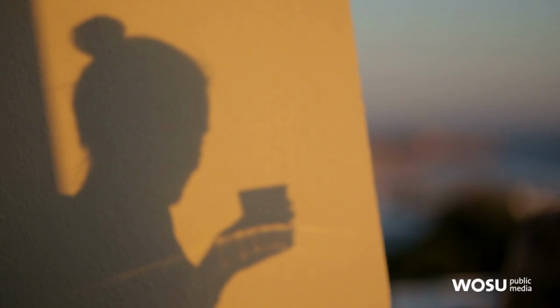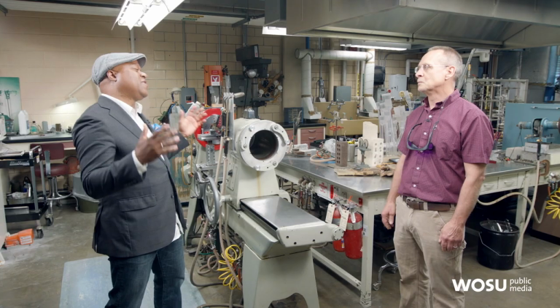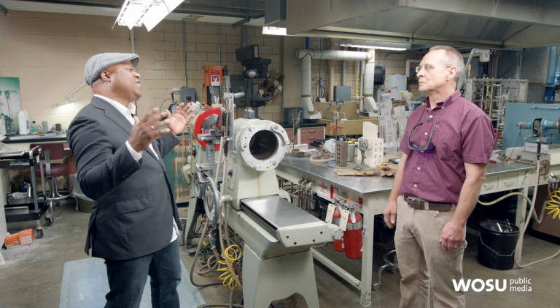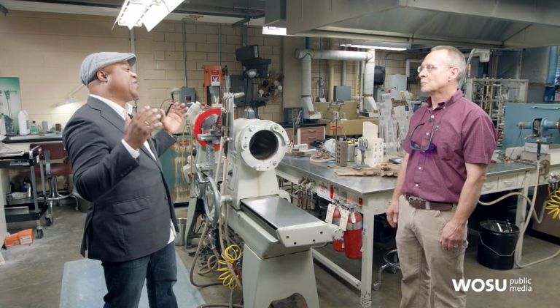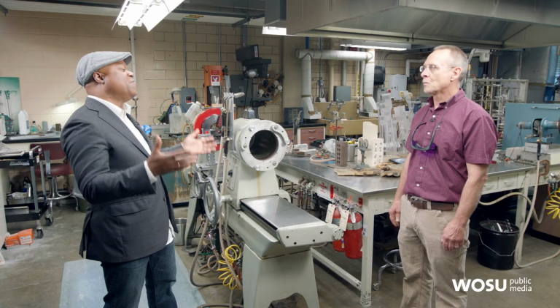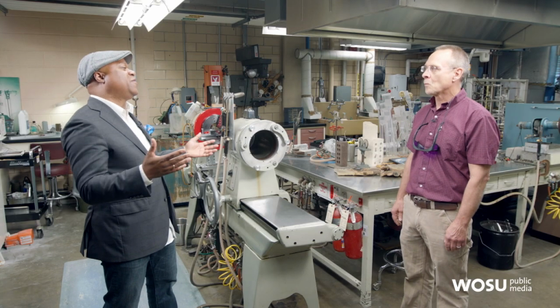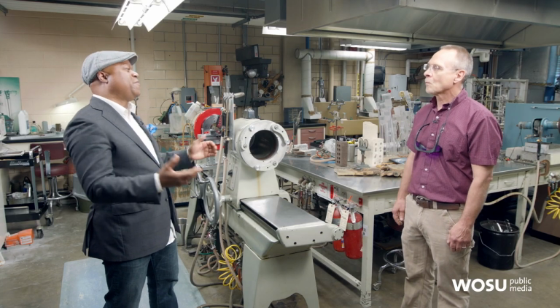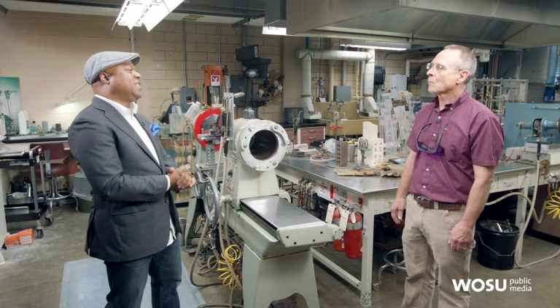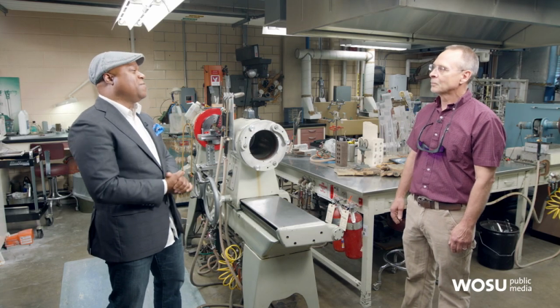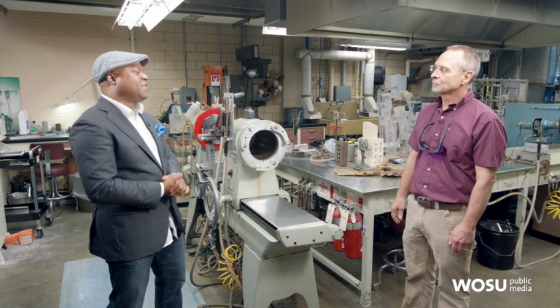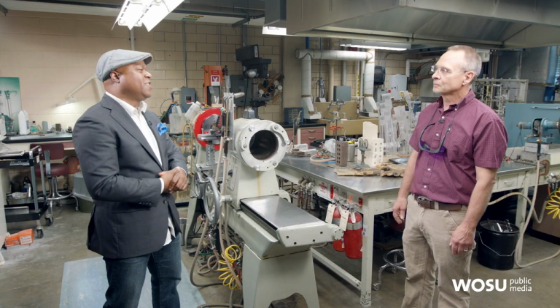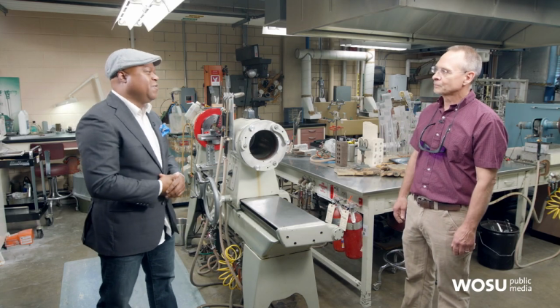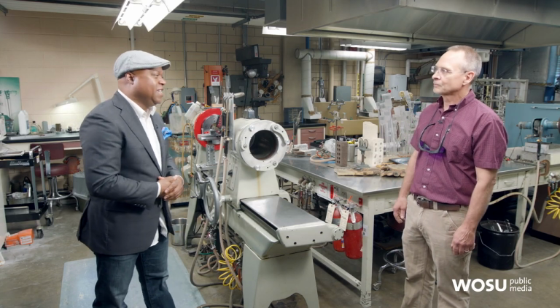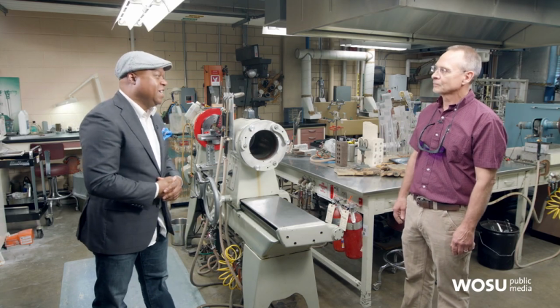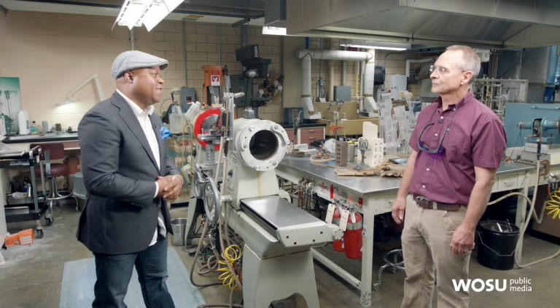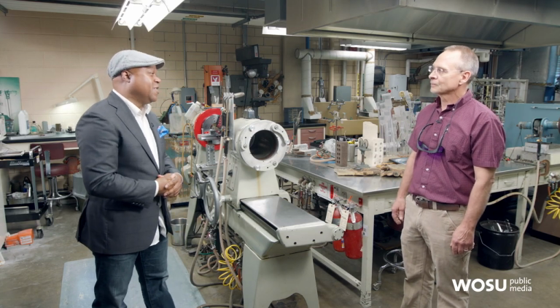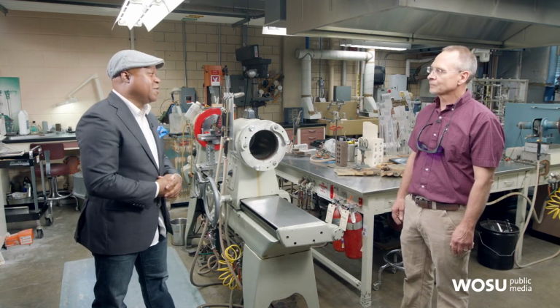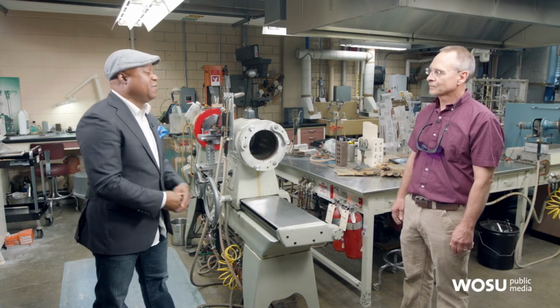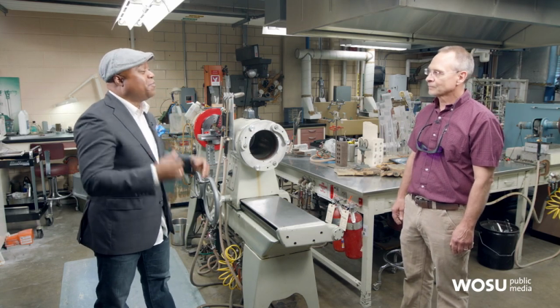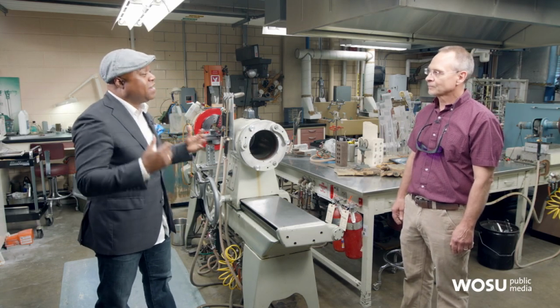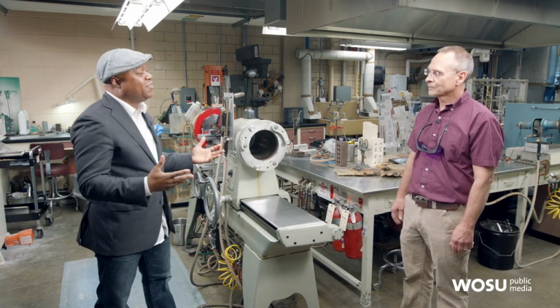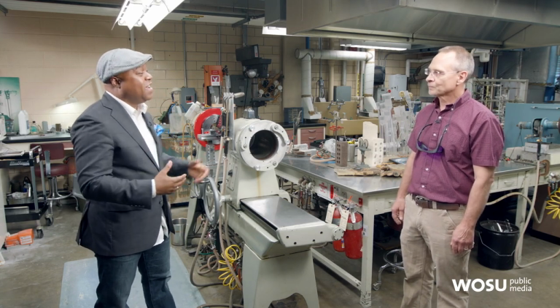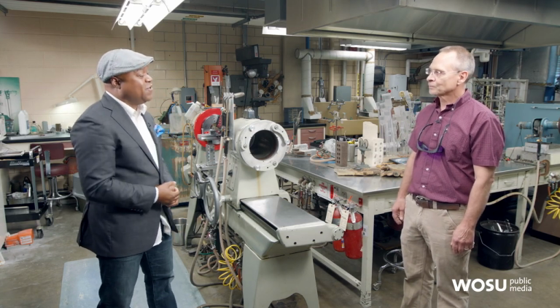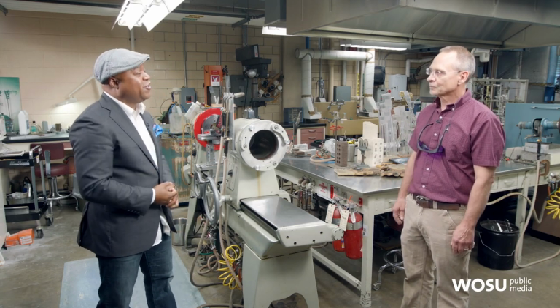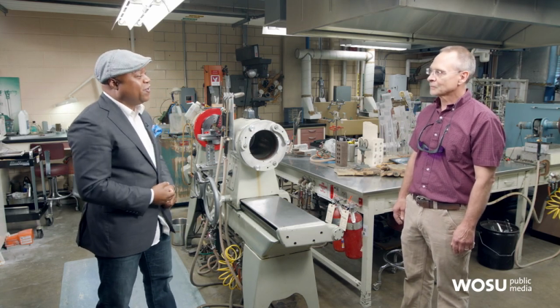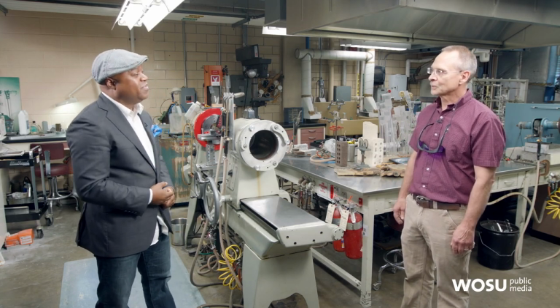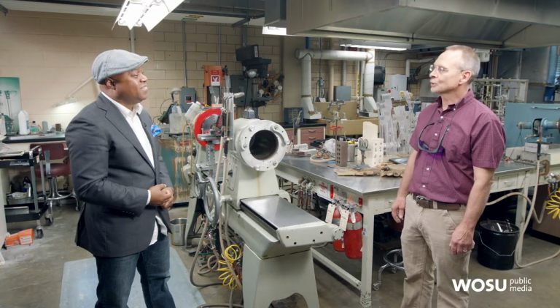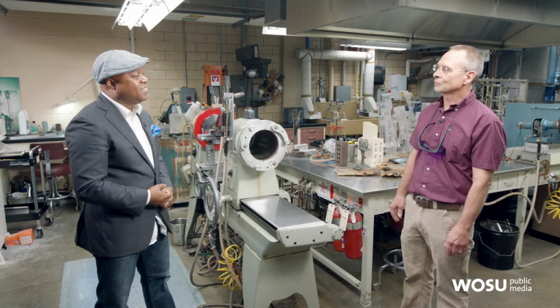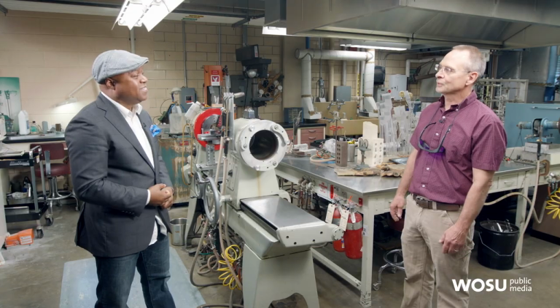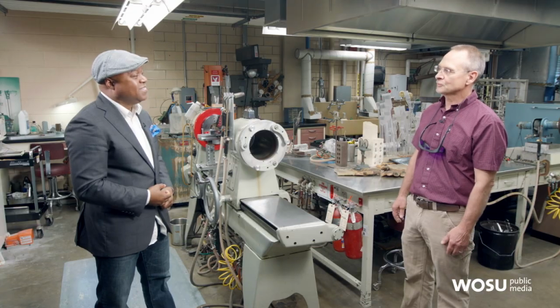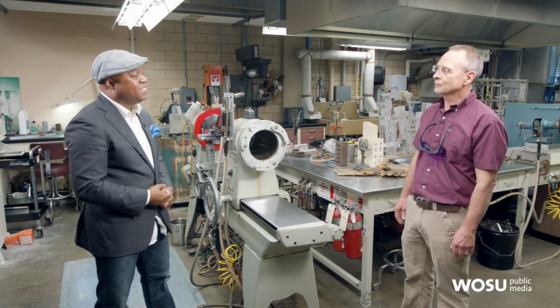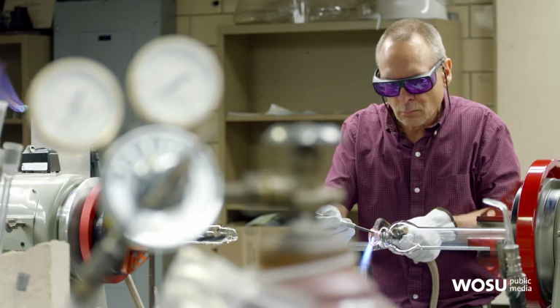Thank you so much for spending time with us on QED with Dr. B. It was a pleasure to have you on our show. You're welcome. Thanks for having me.